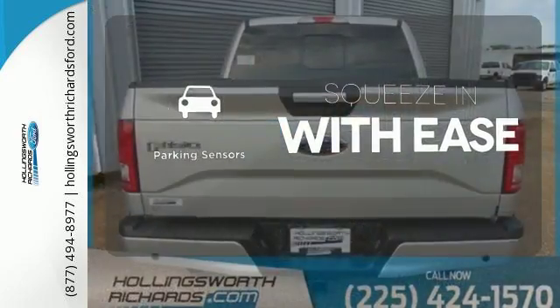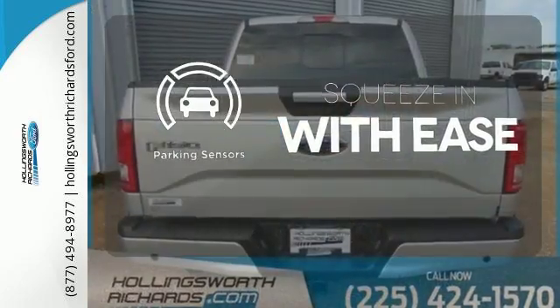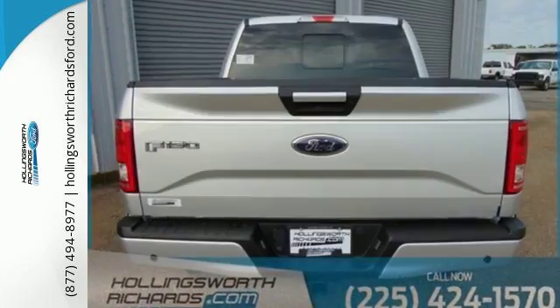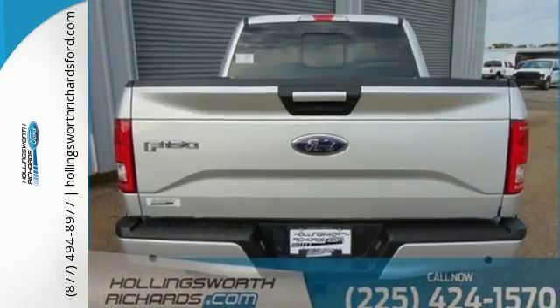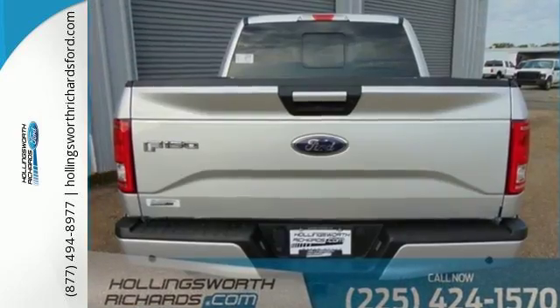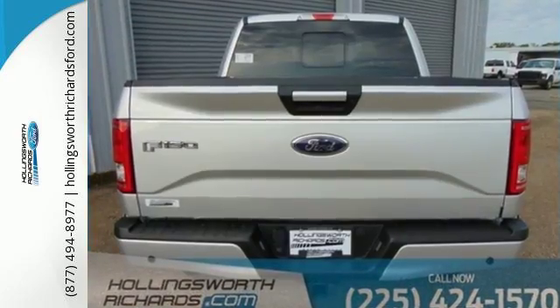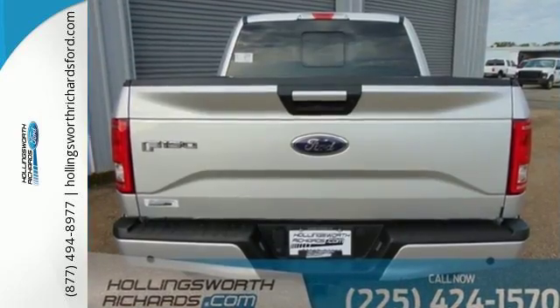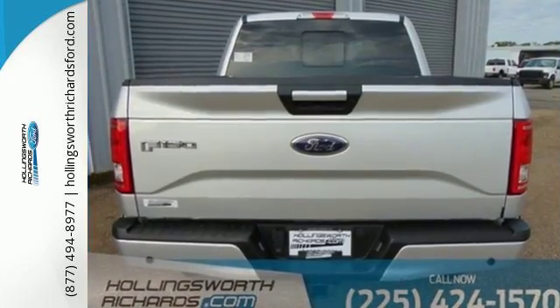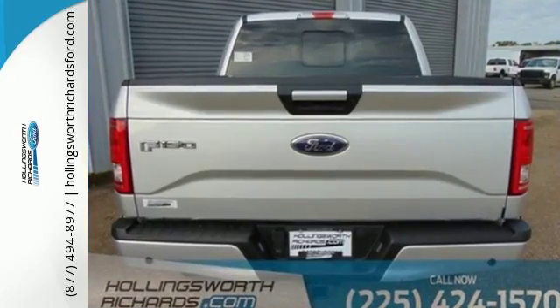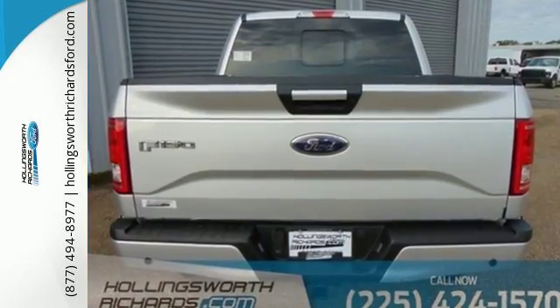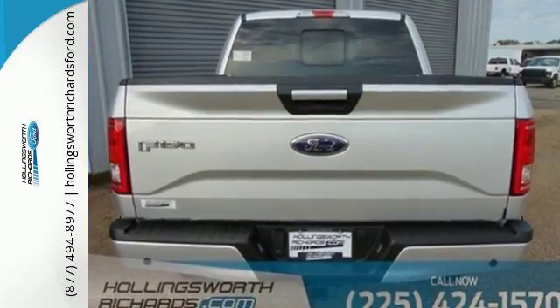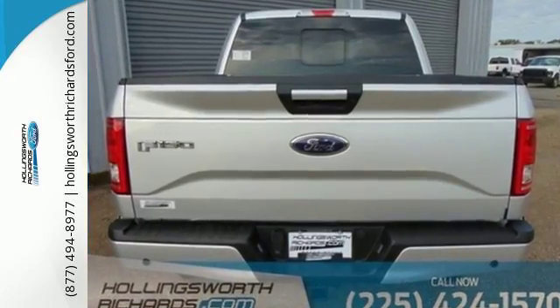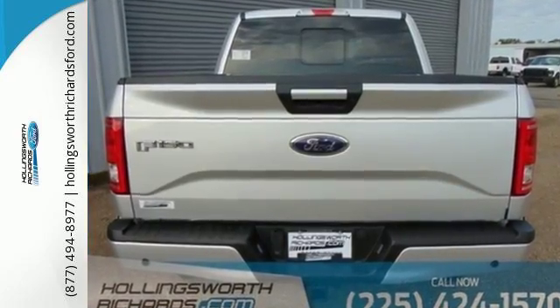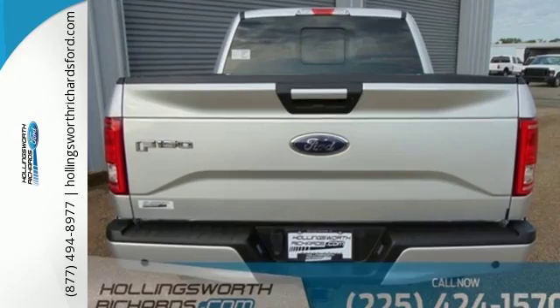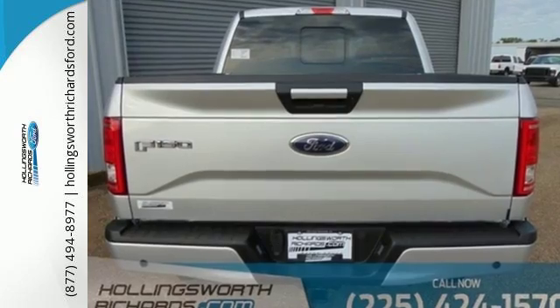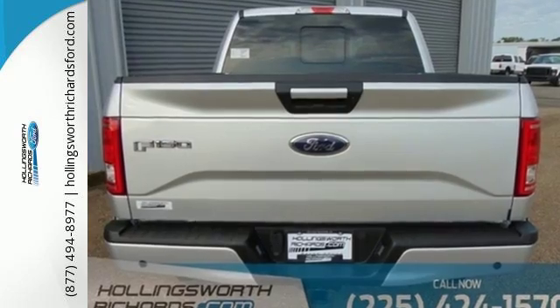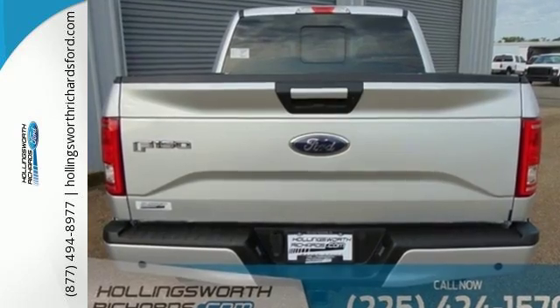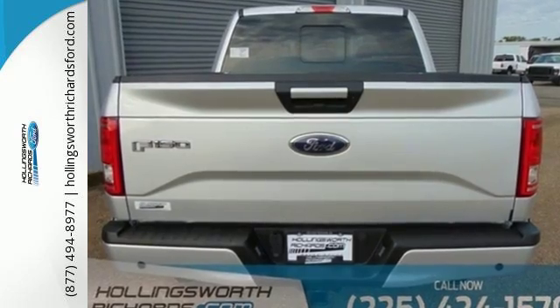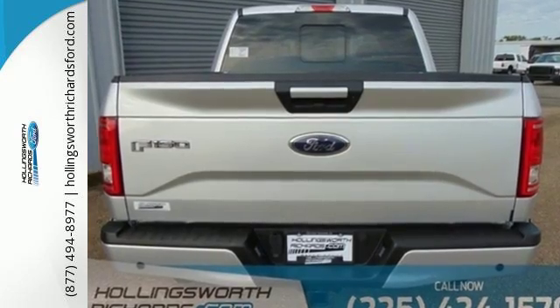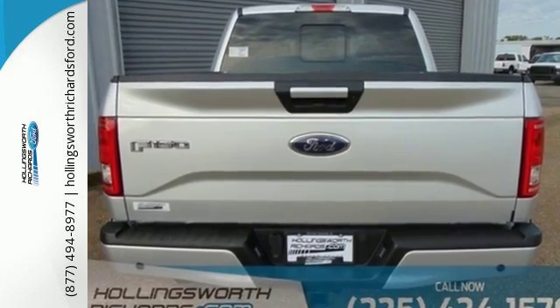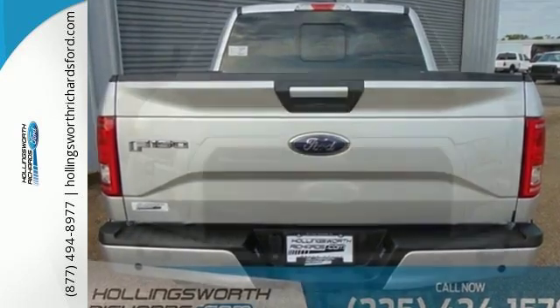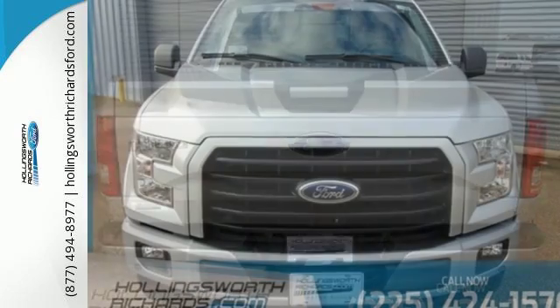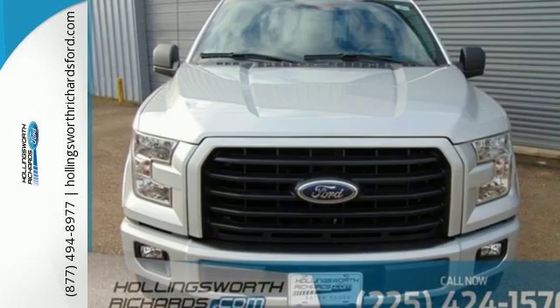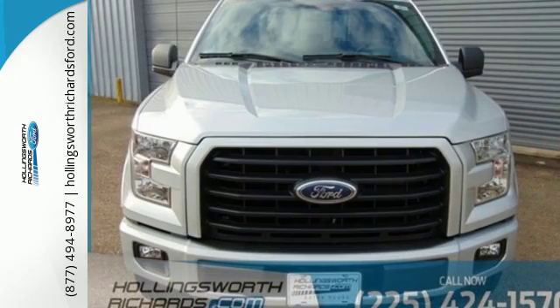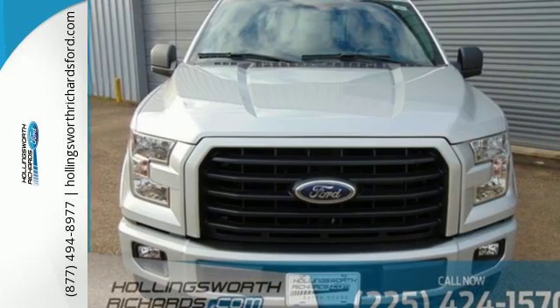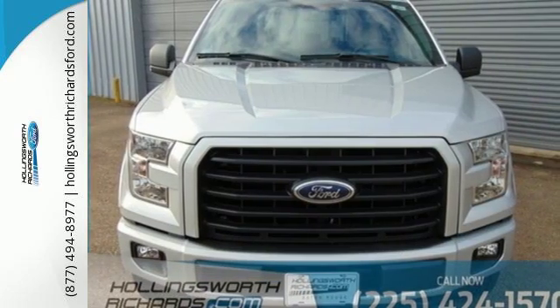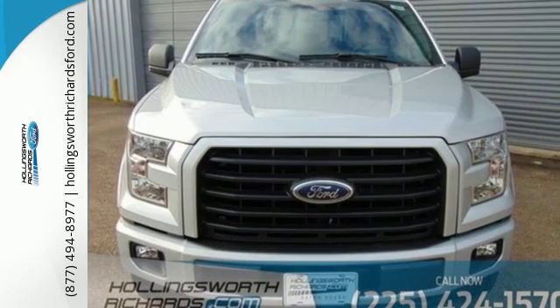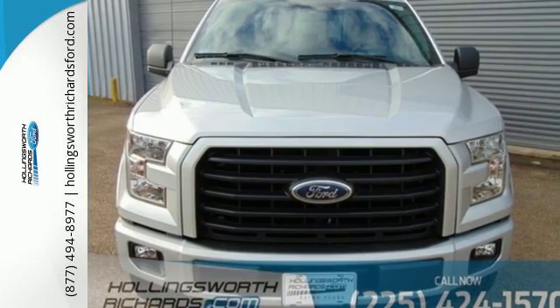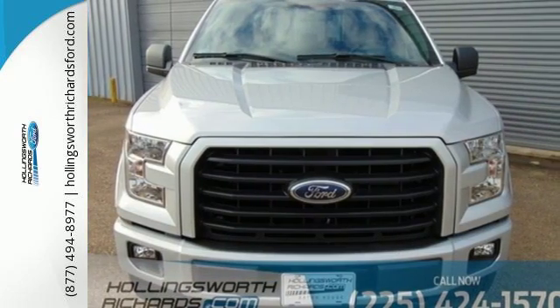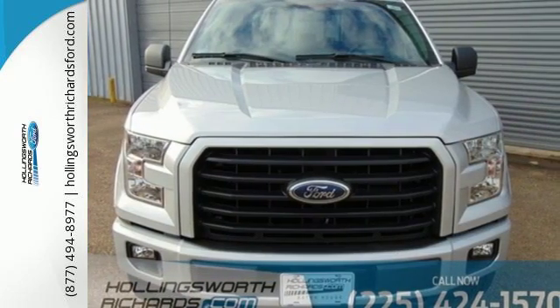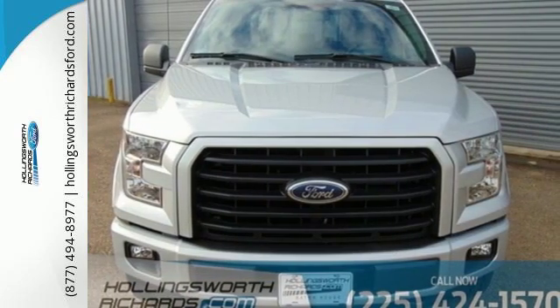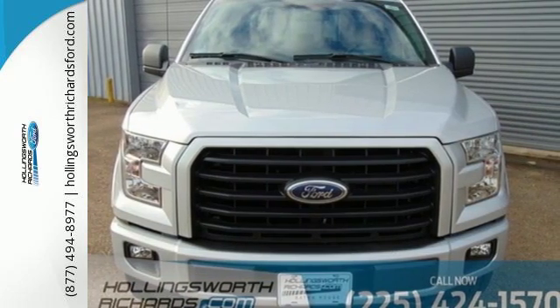Brawn, safety, and fuel efficiency — this F-150 is a smart choice. Come in for a test drive.